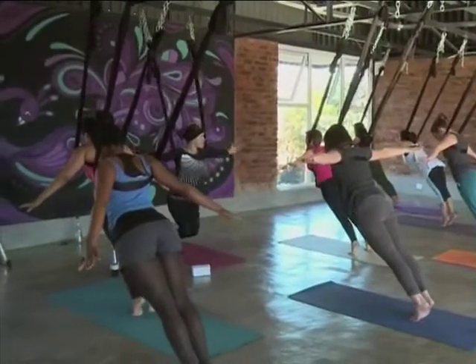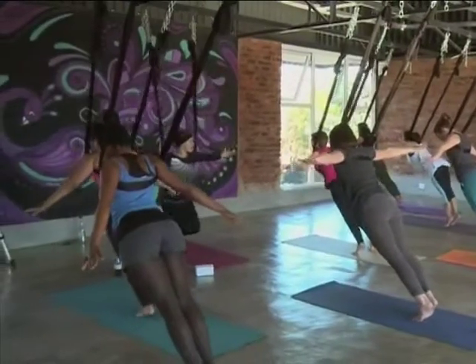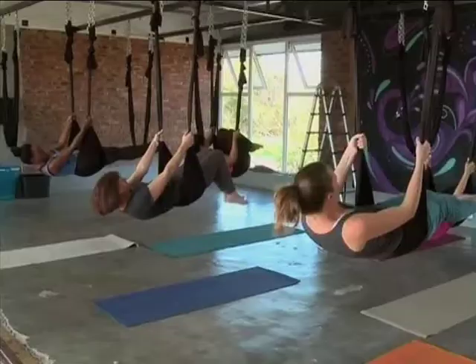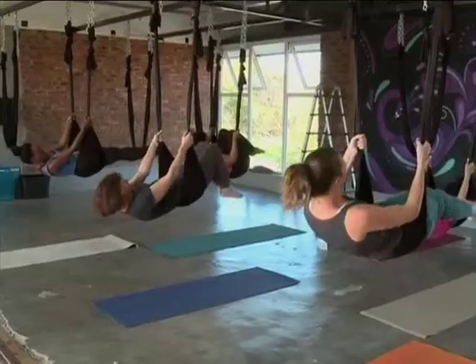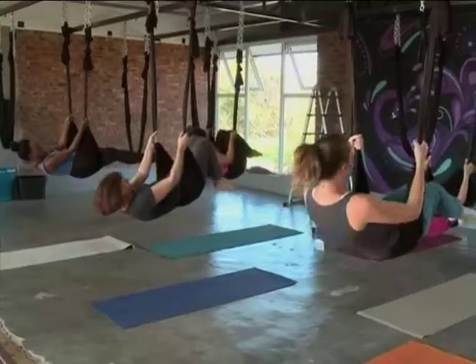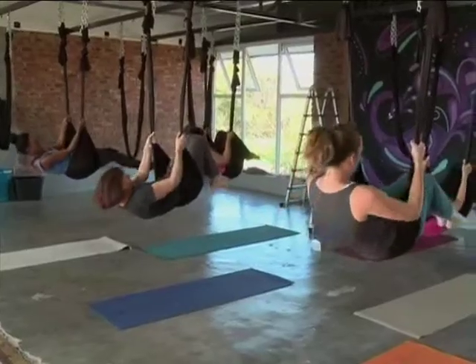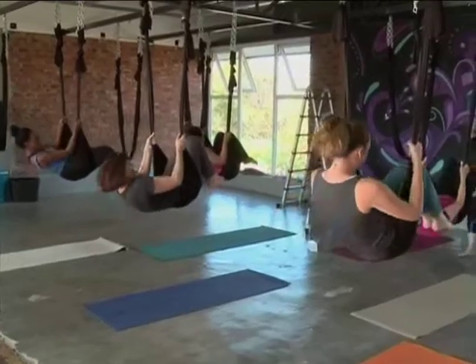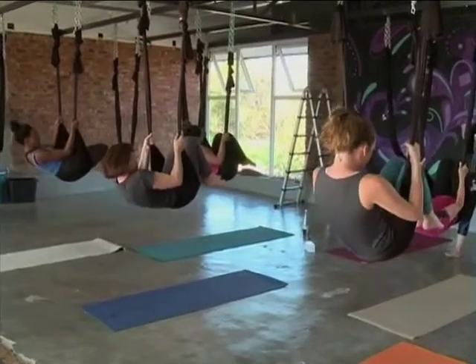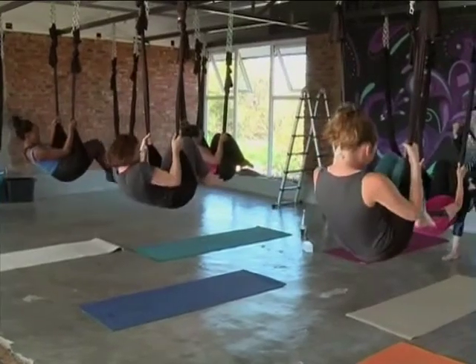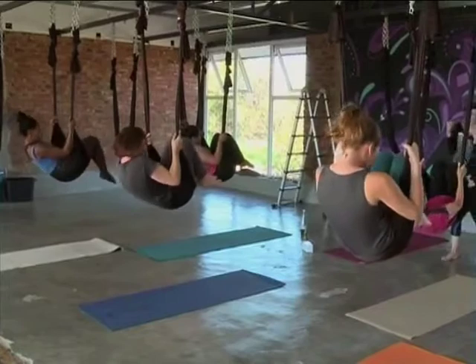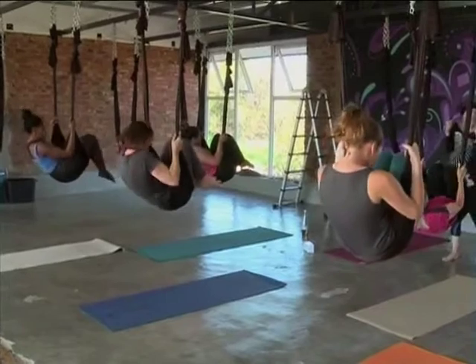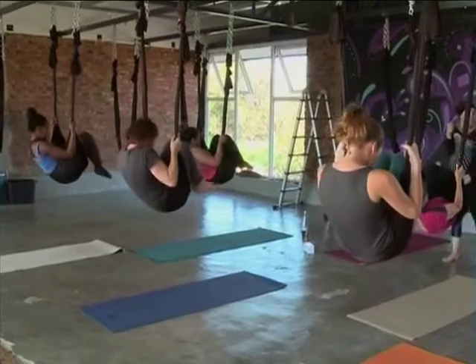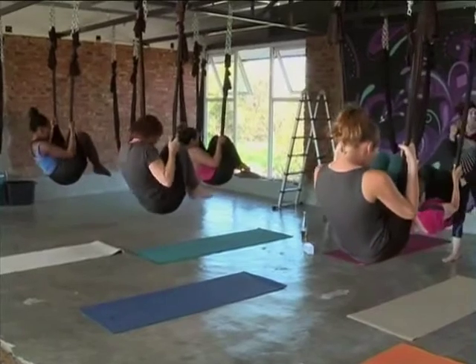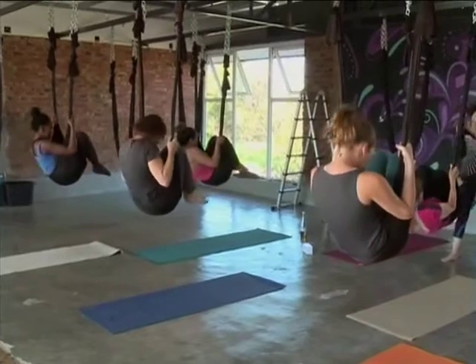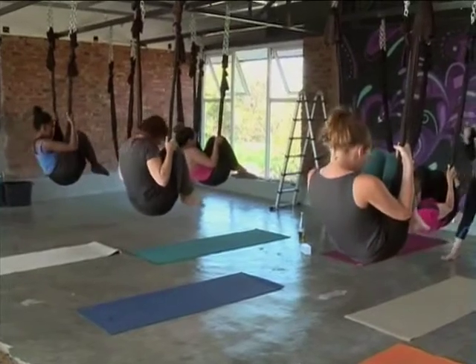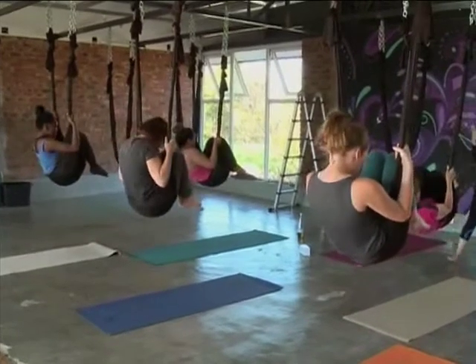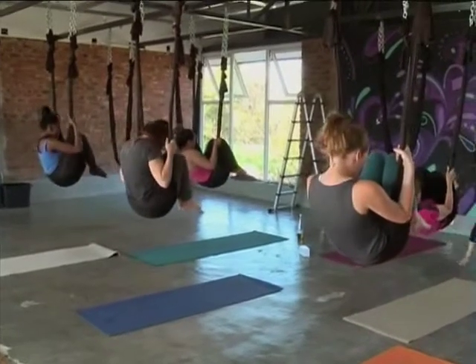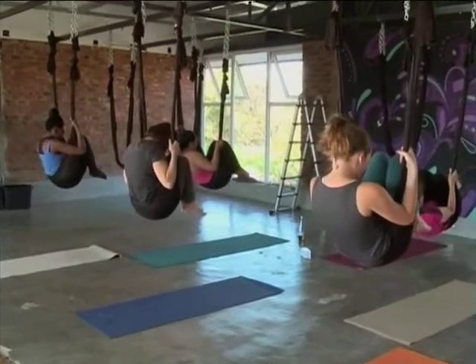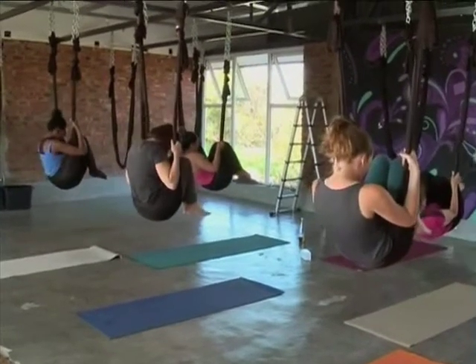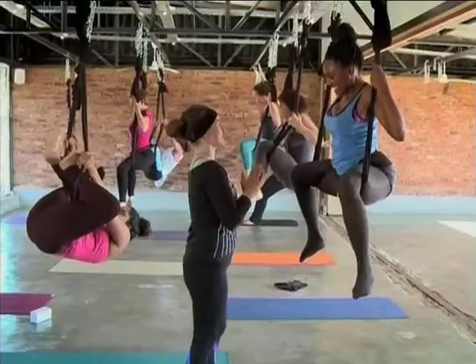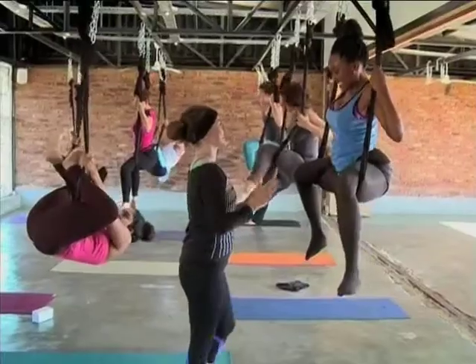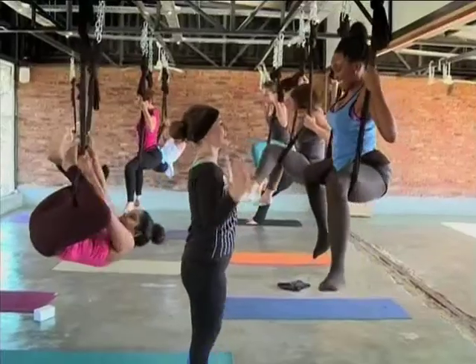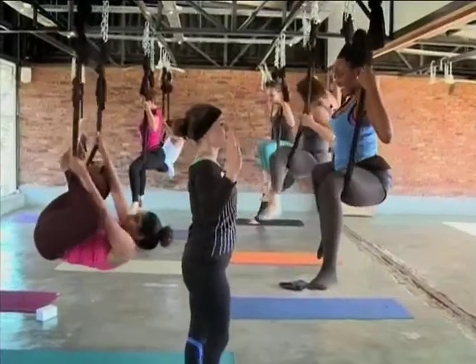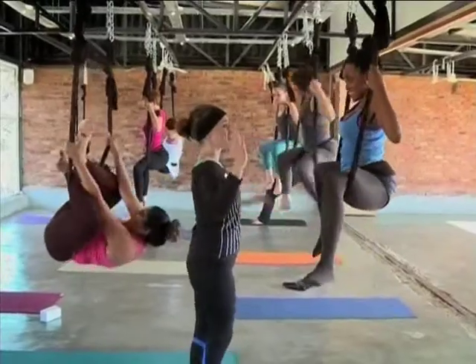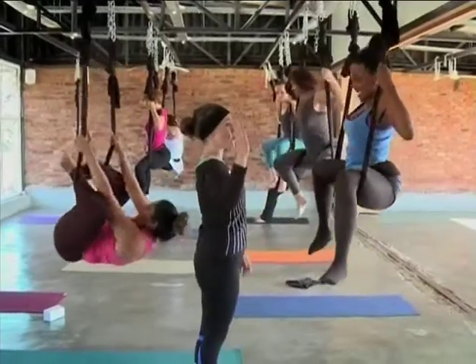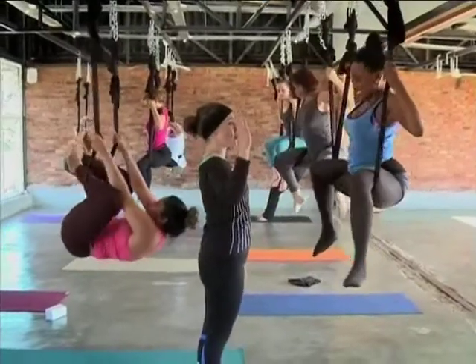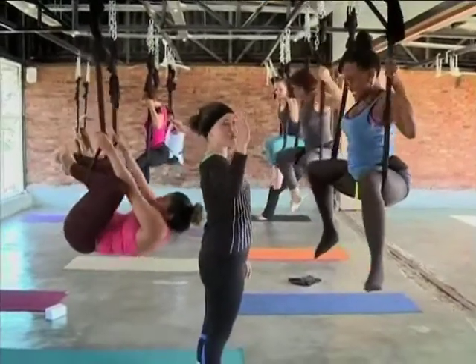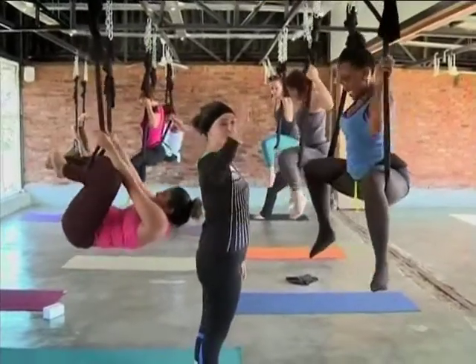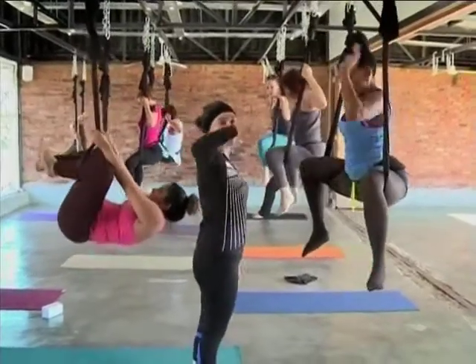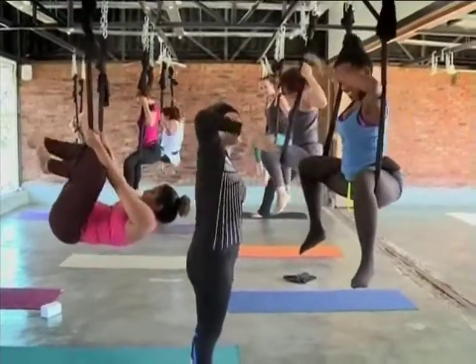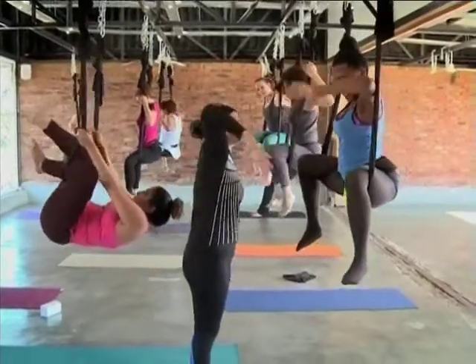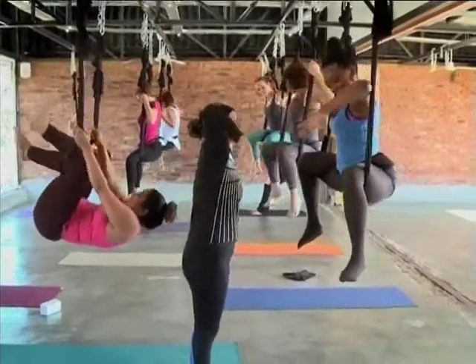A challenge is to learn to trust the hammock. It helps to know that each one can support up to 970 kilos.